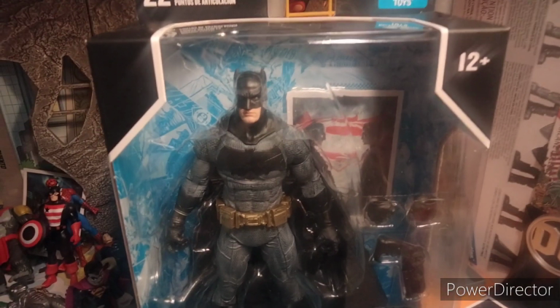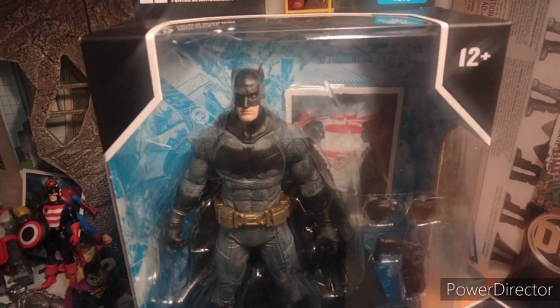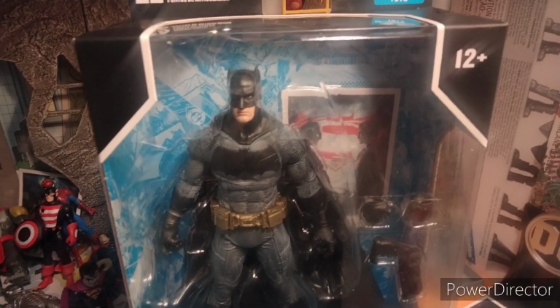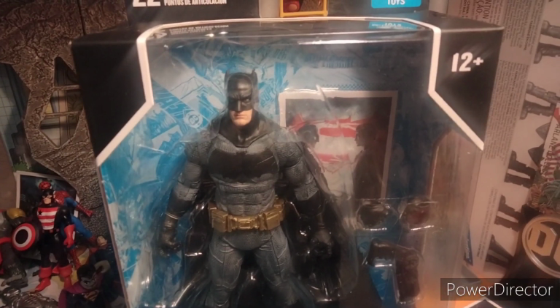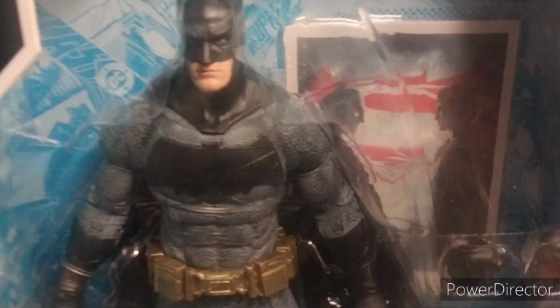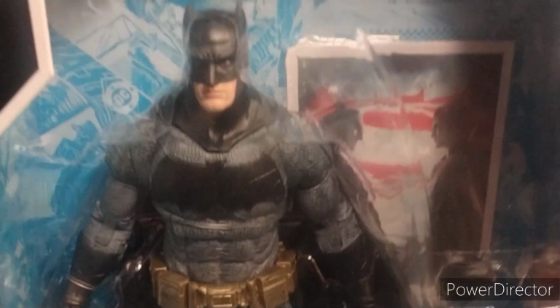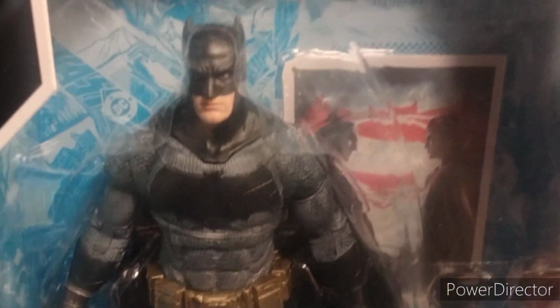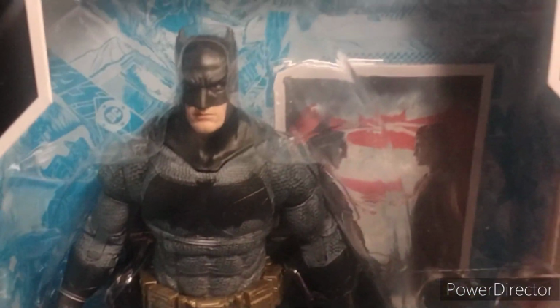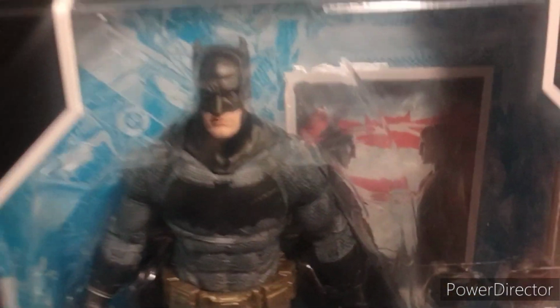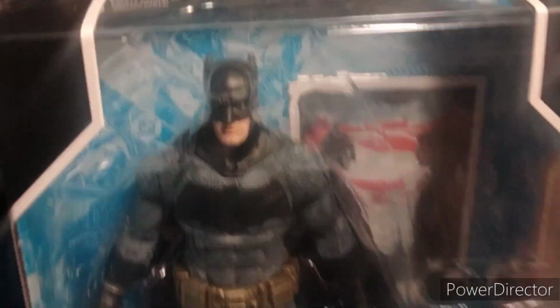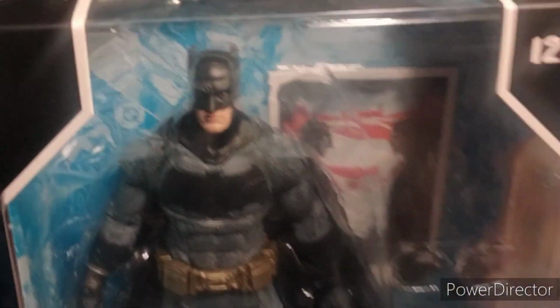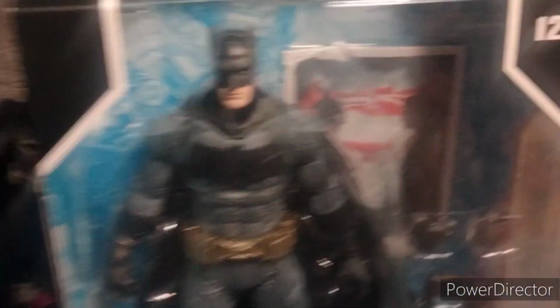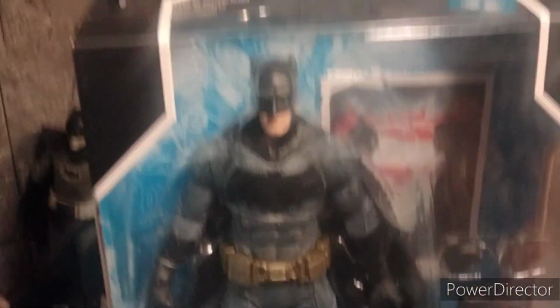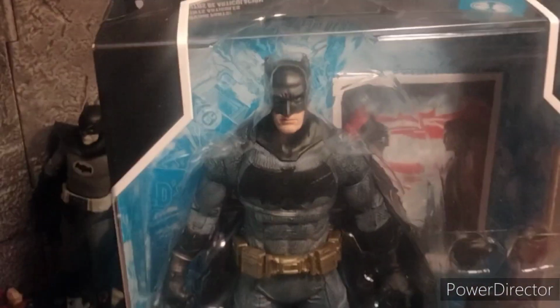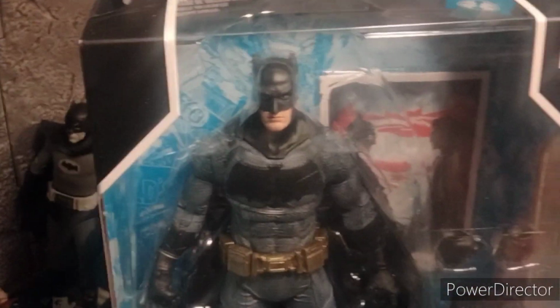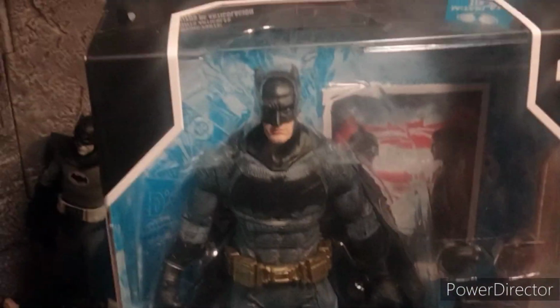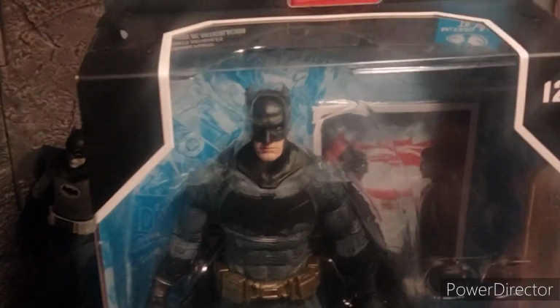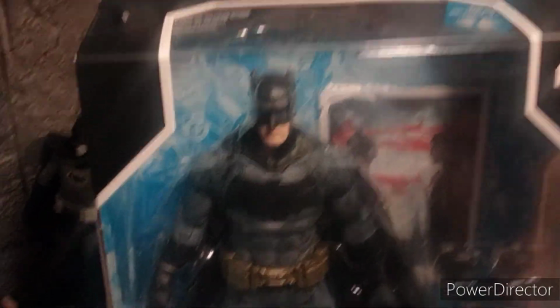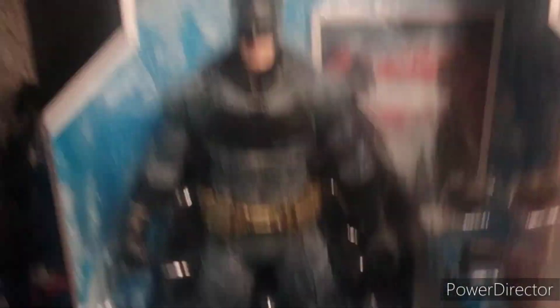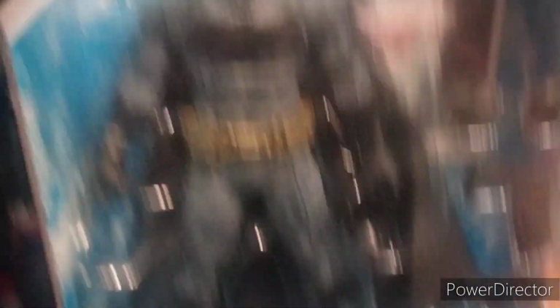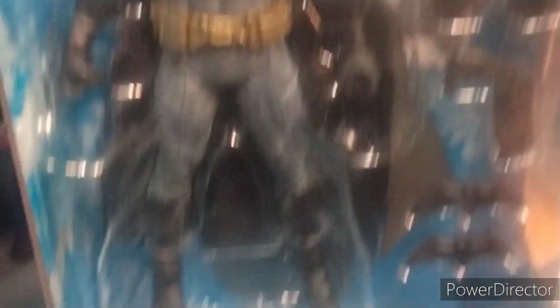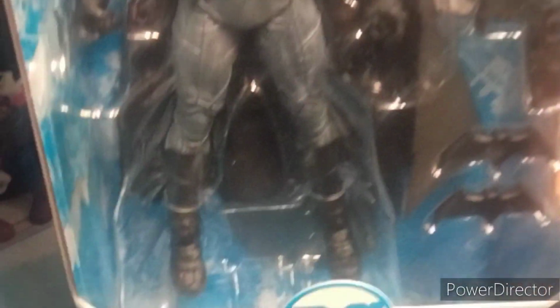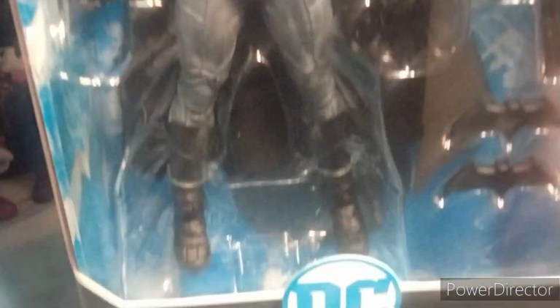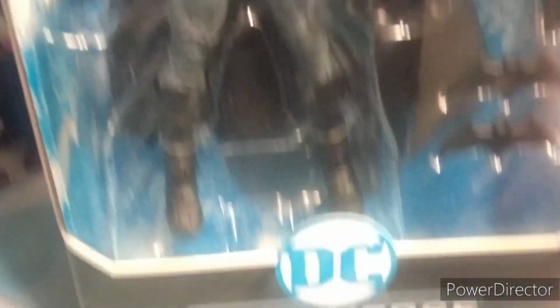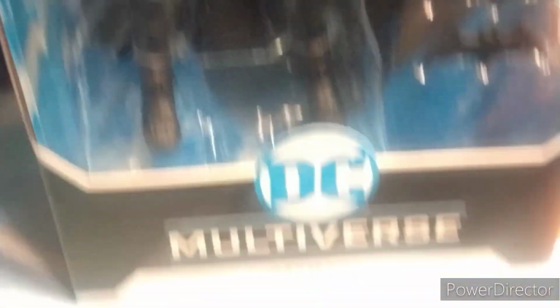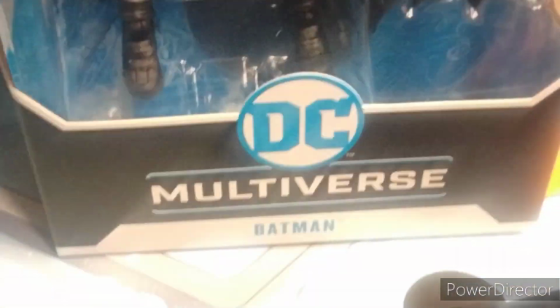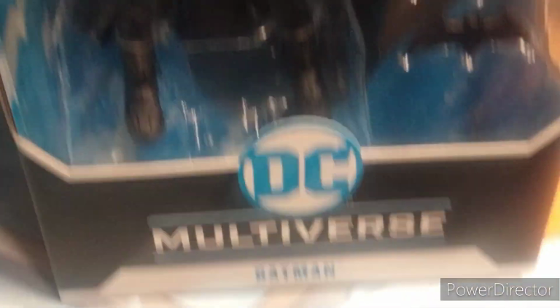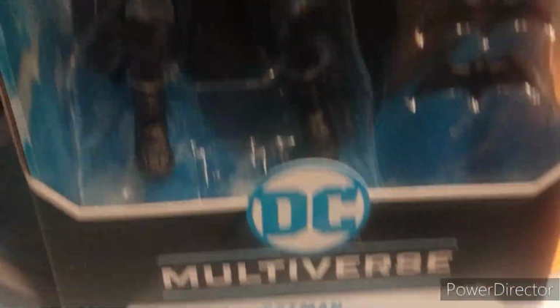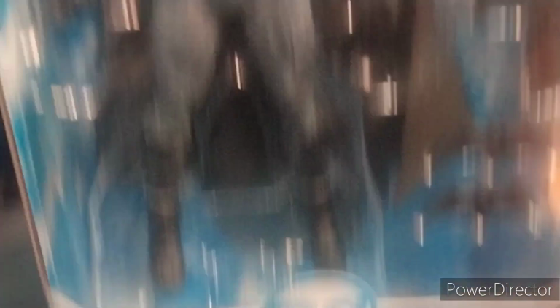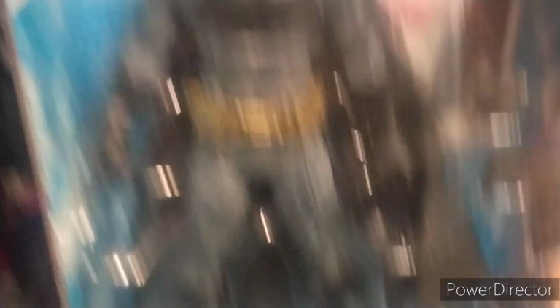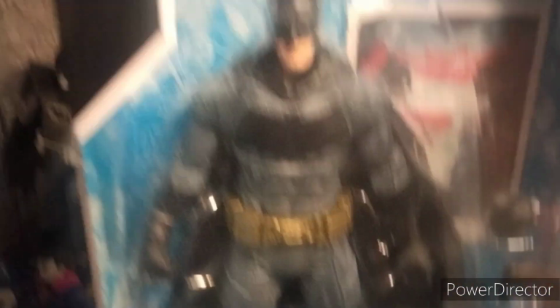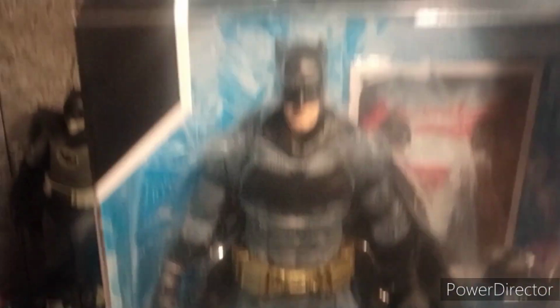Hey everyone, welcome to the Tartistory 7. Today I'm reviewing some McFarlane Toys Batman from Batman vs. Superman.